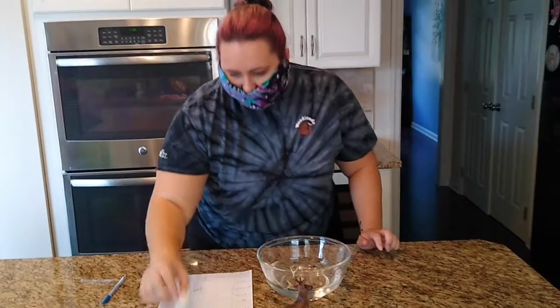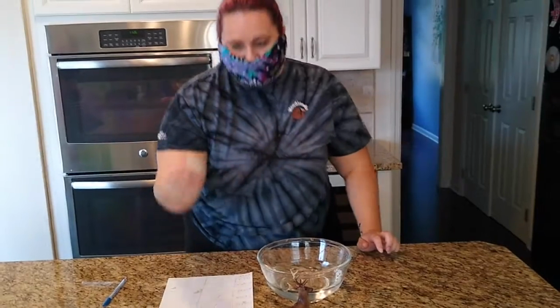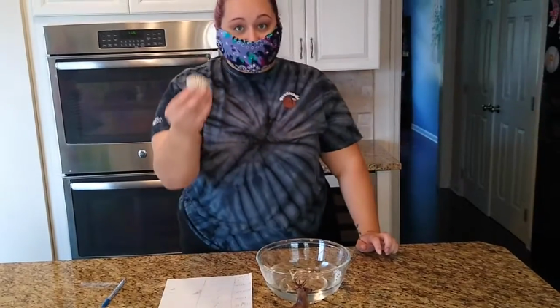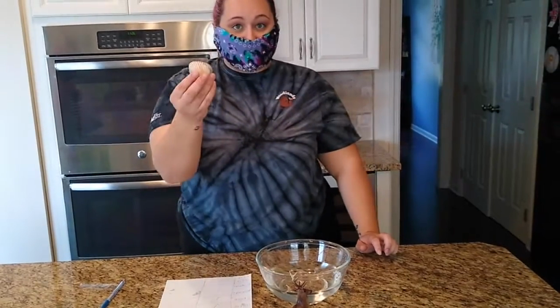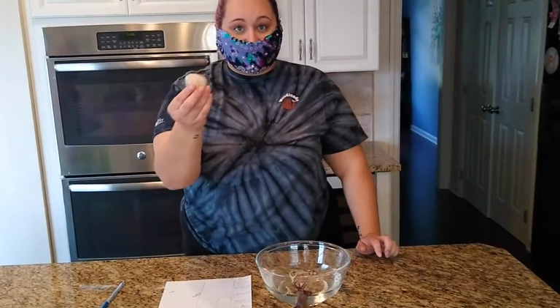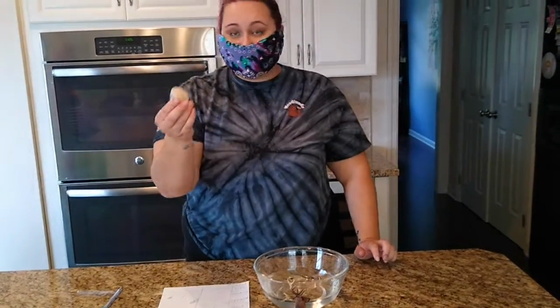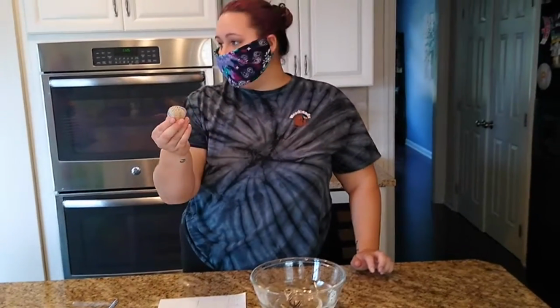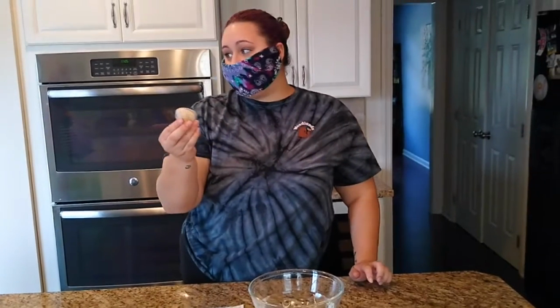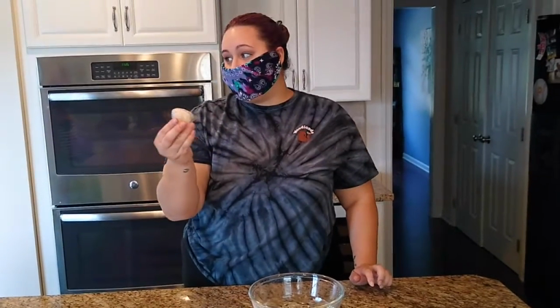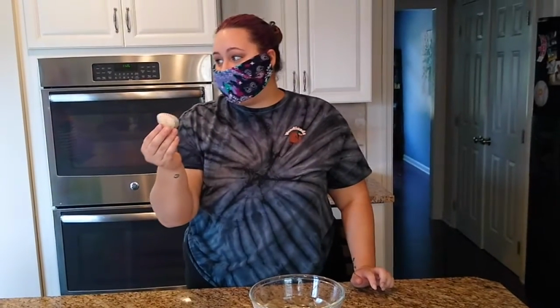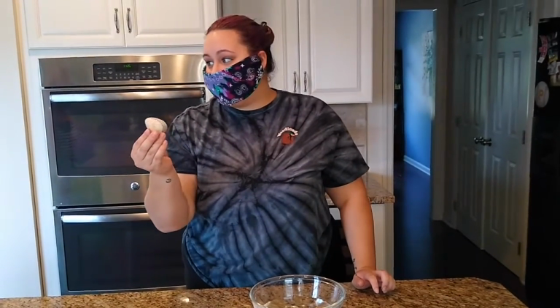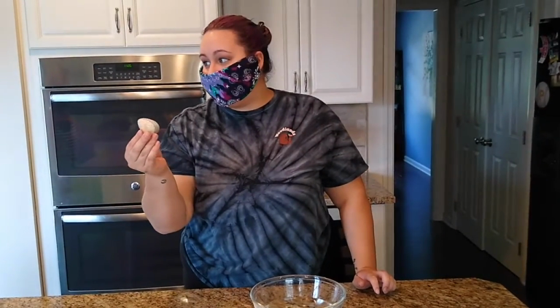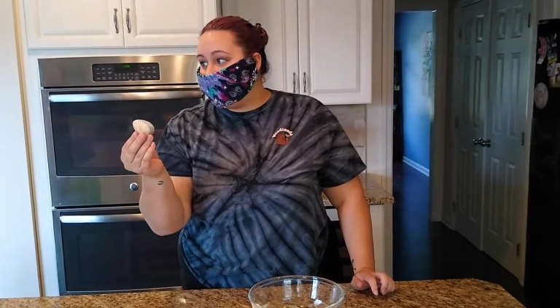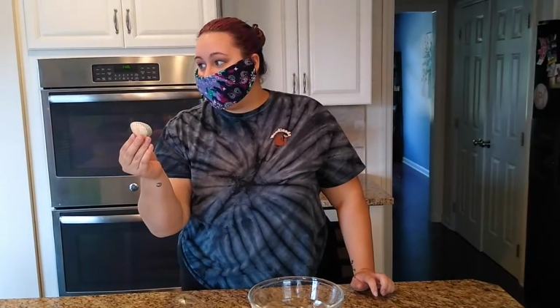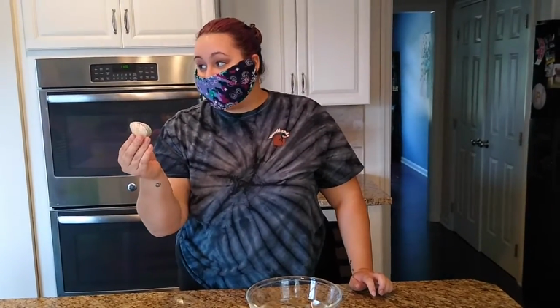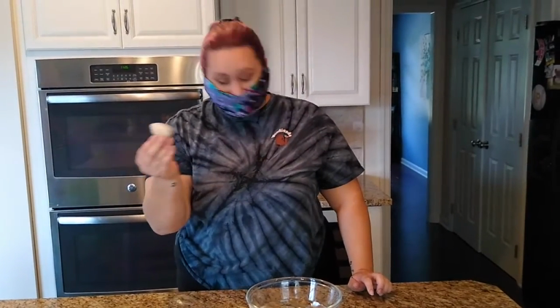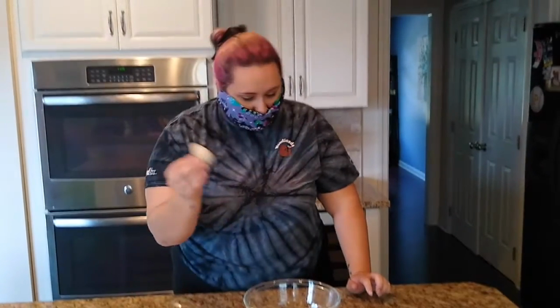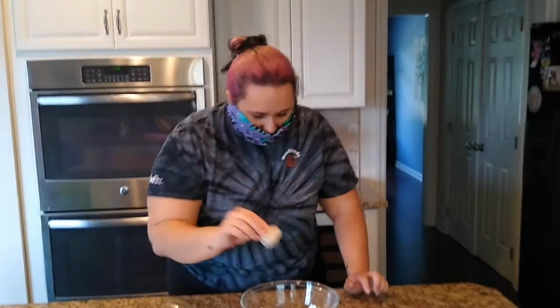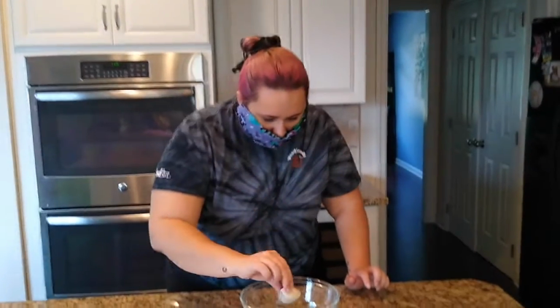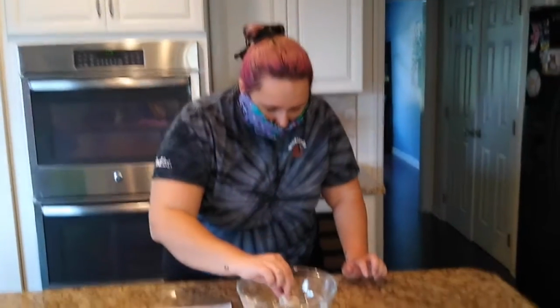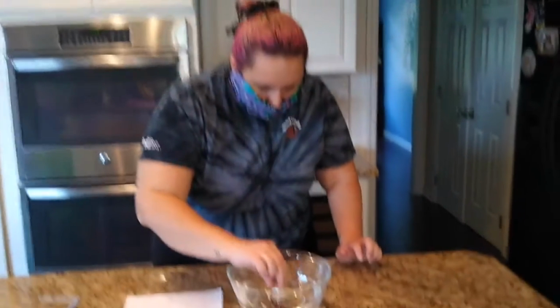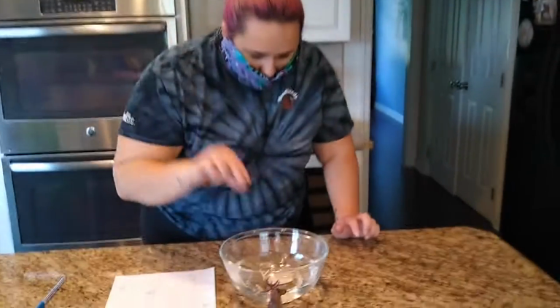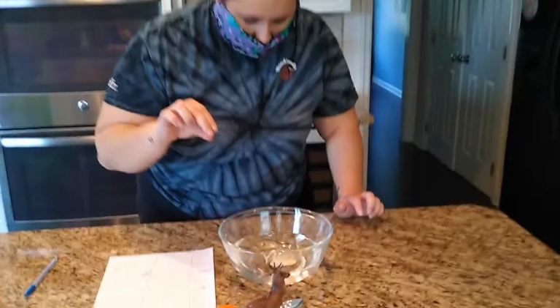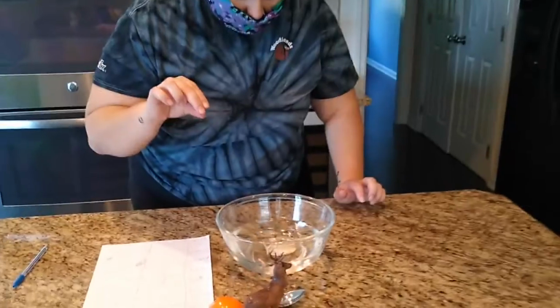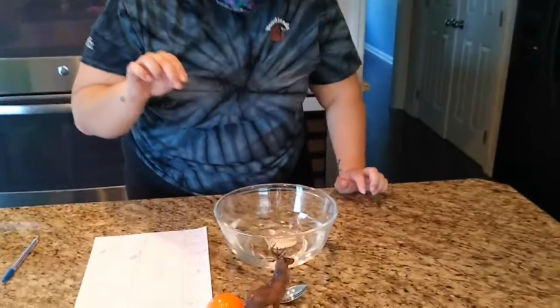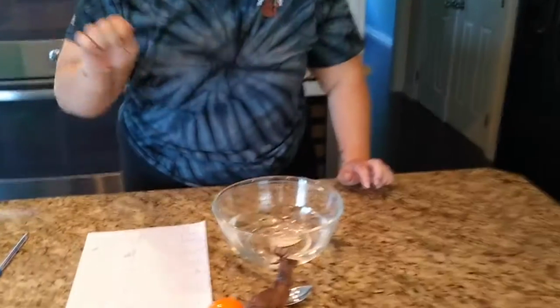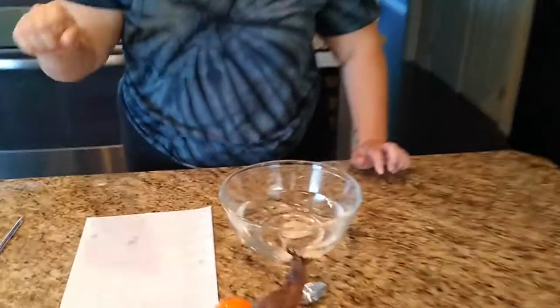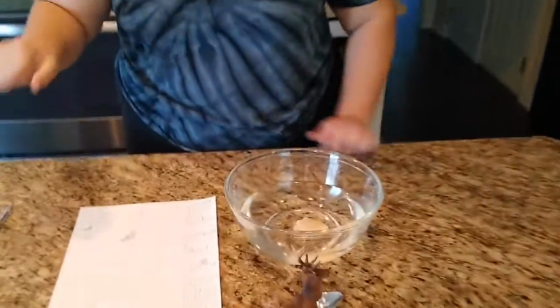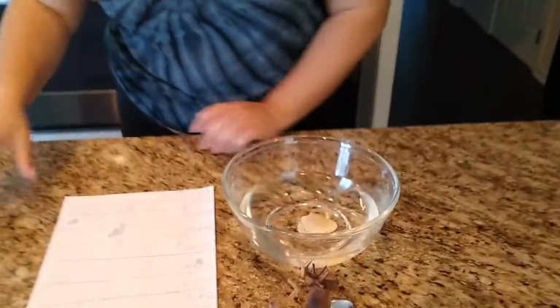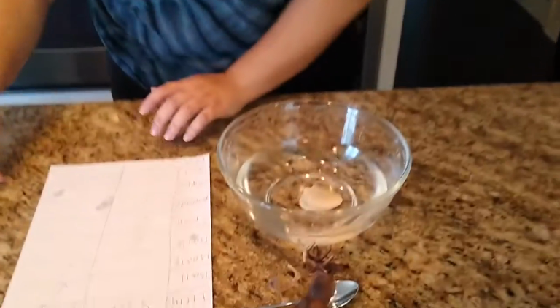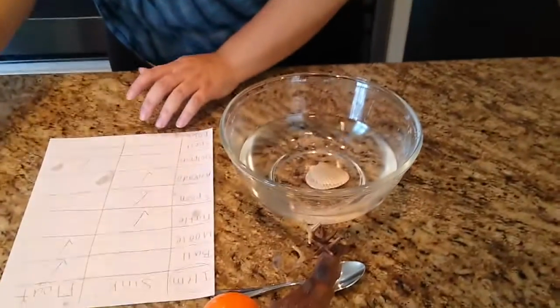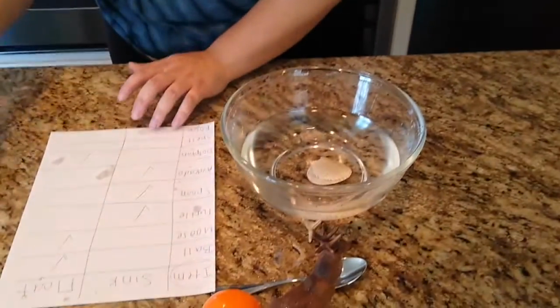Now we have a seashell. Sink or float? Sink. Our seashell sinks.